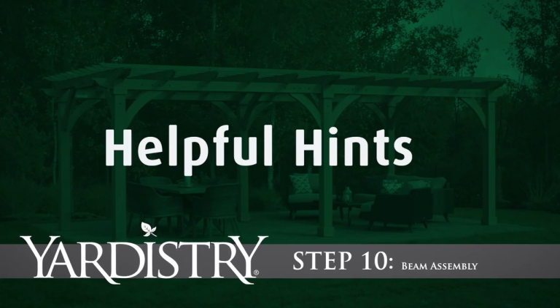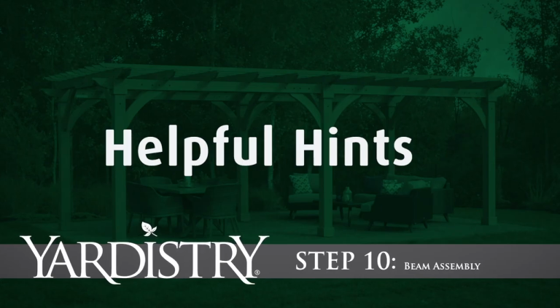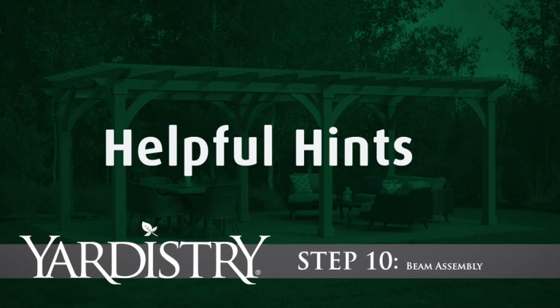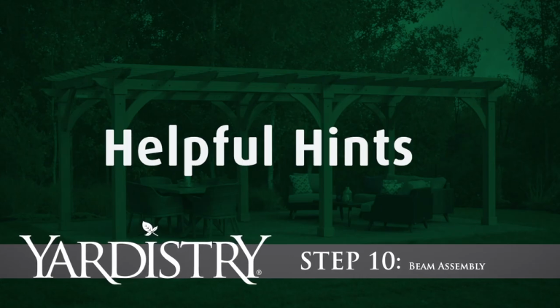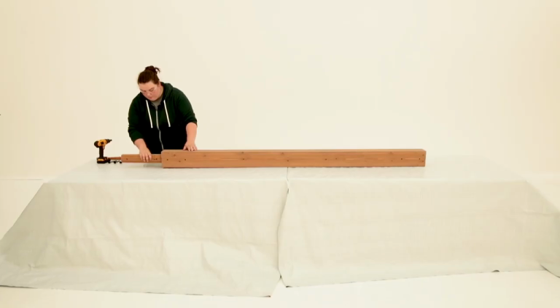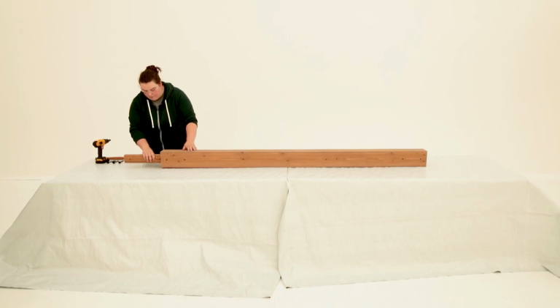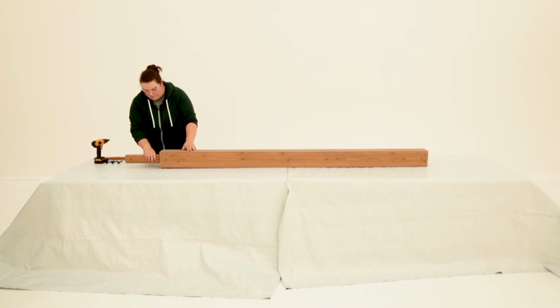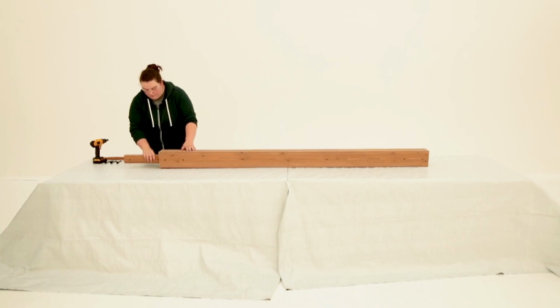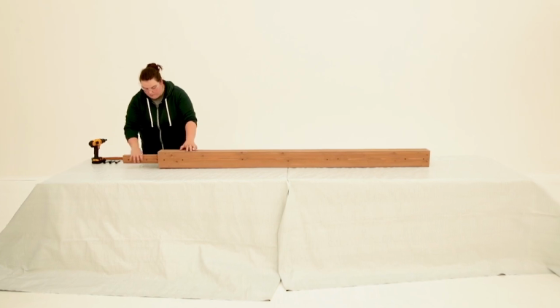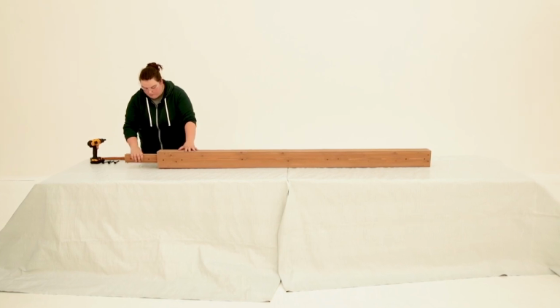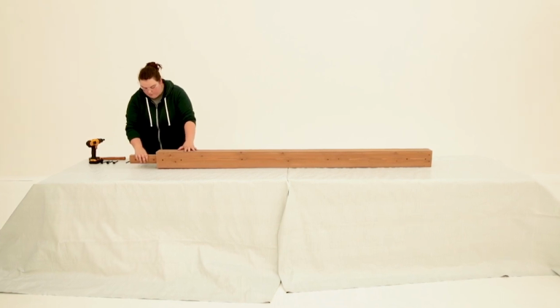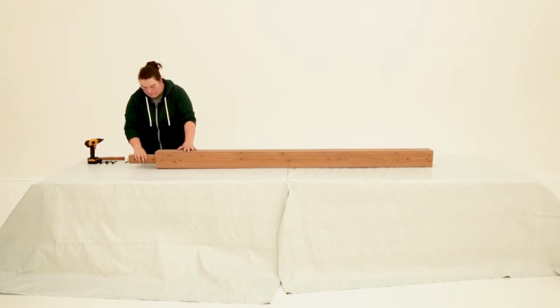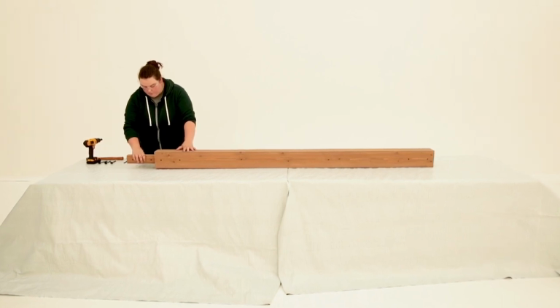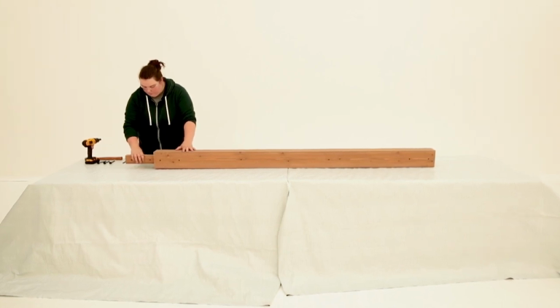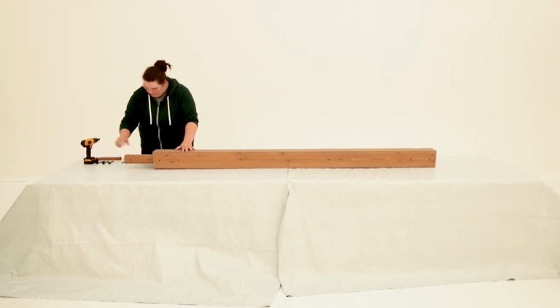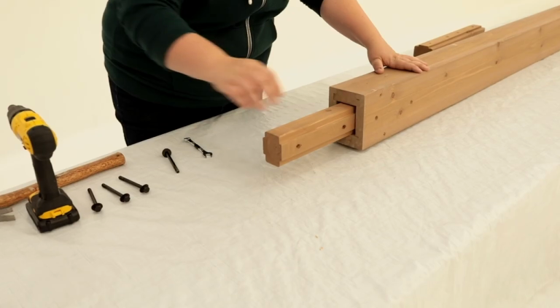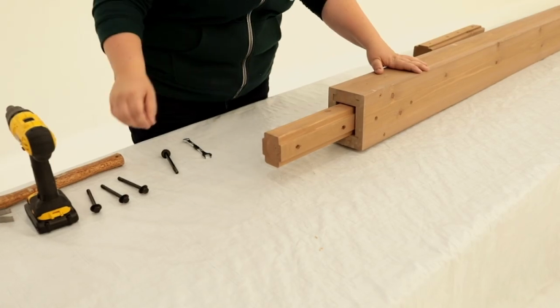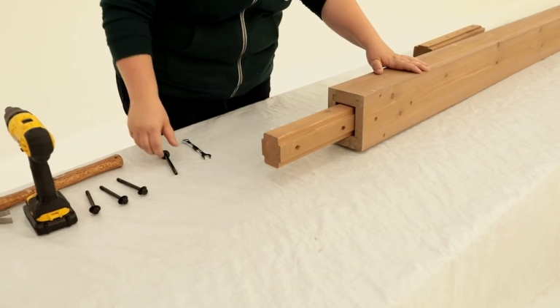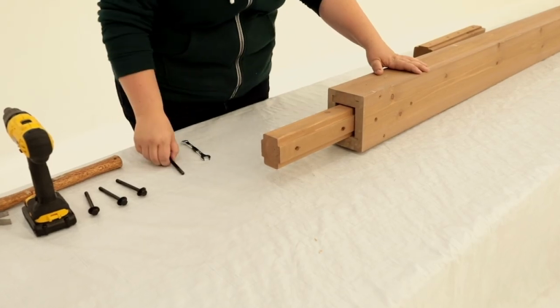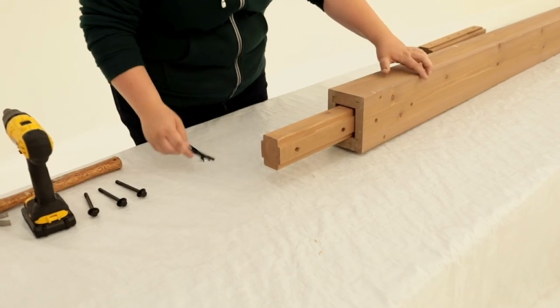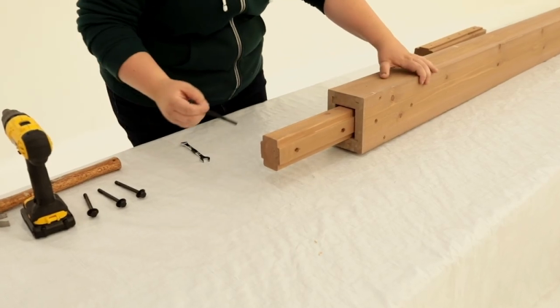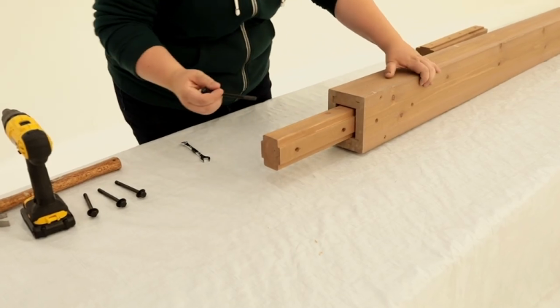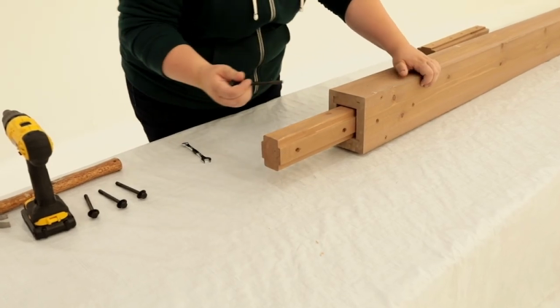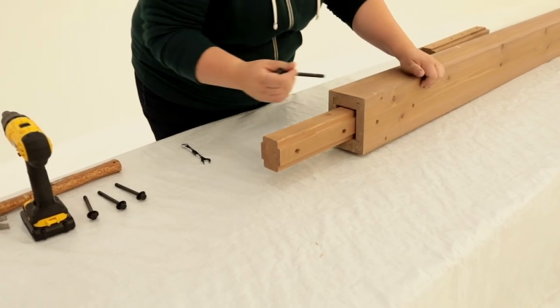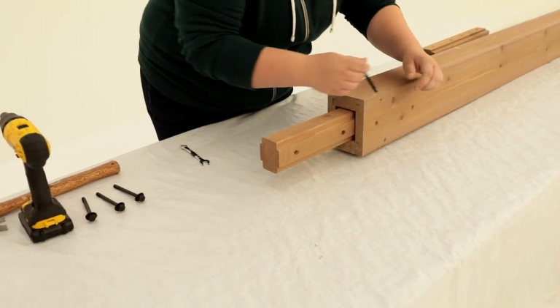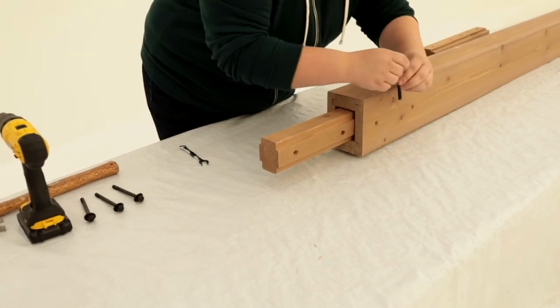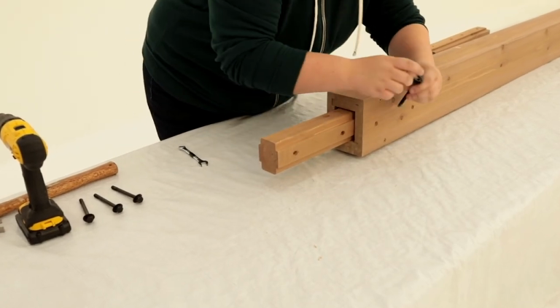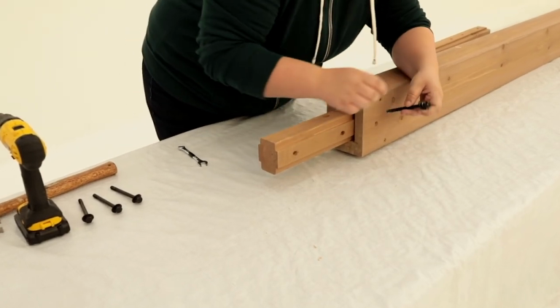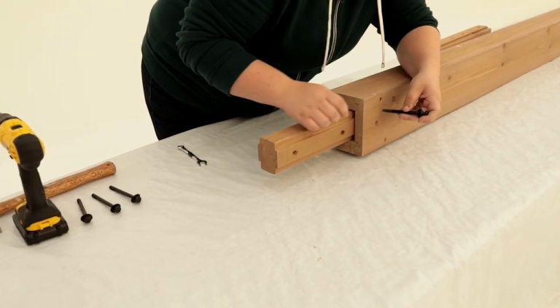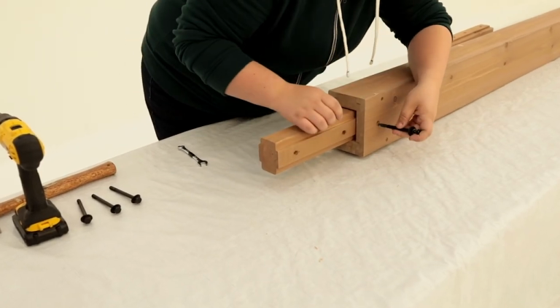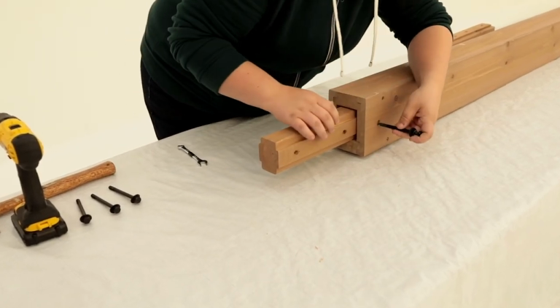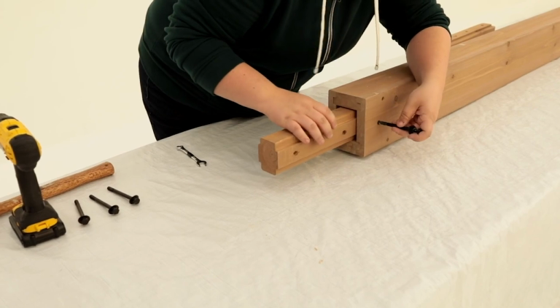Step 10: Beam assembly. At each end of a beam middle, insert and loosely attach a connector block using bolts.